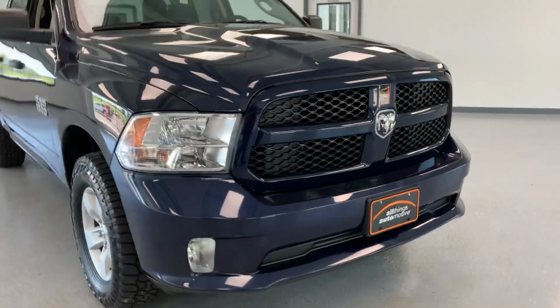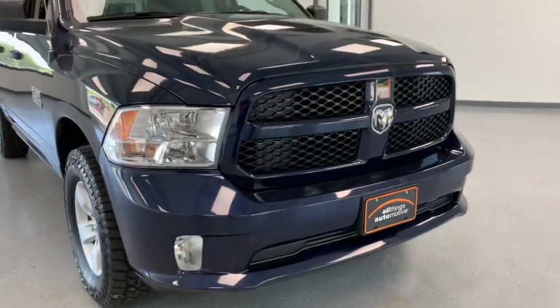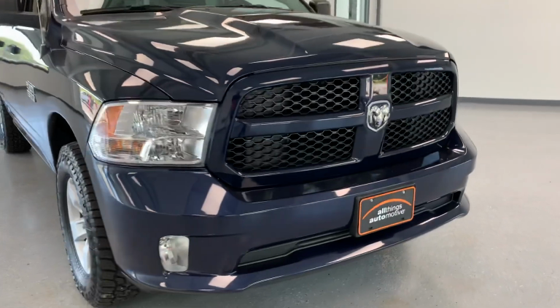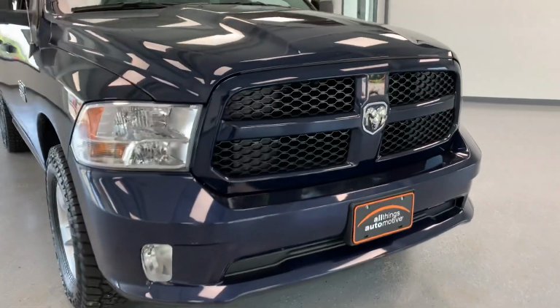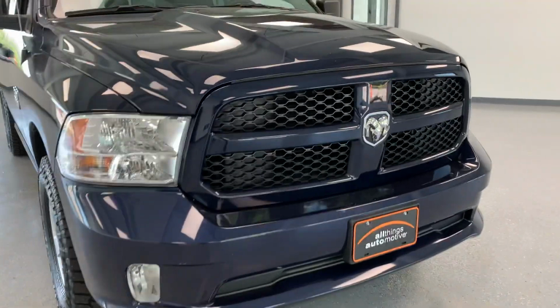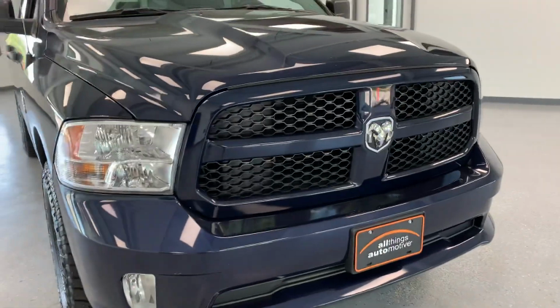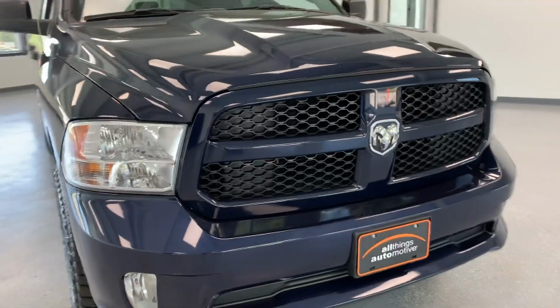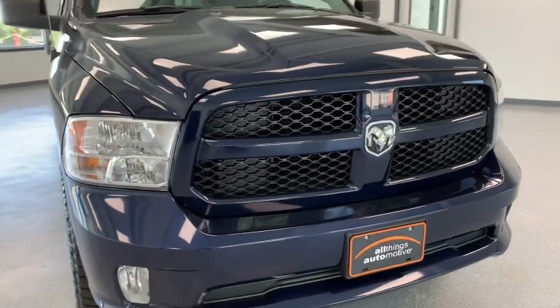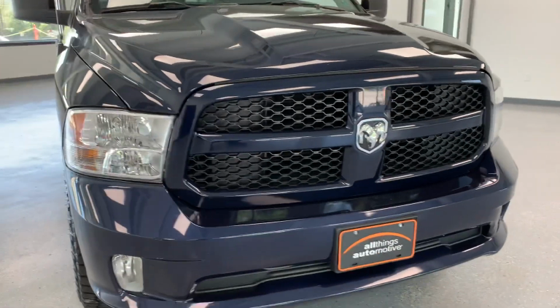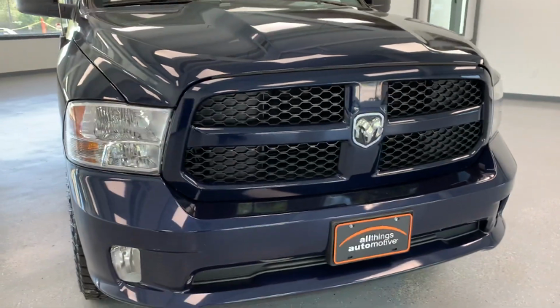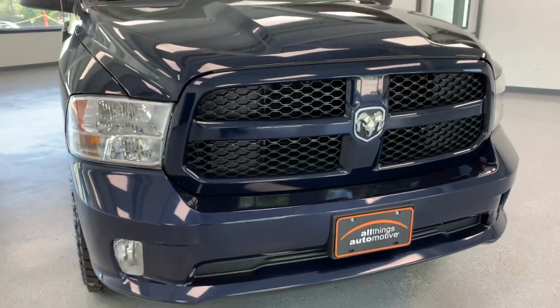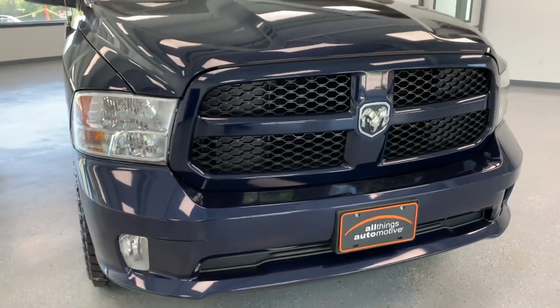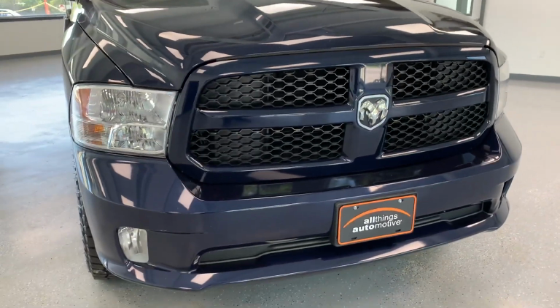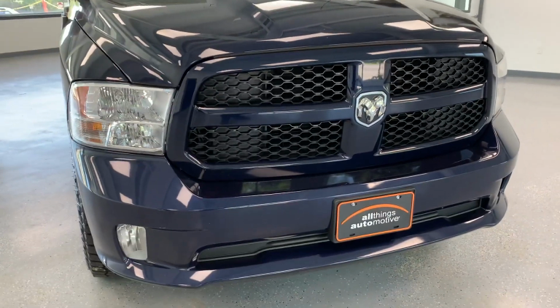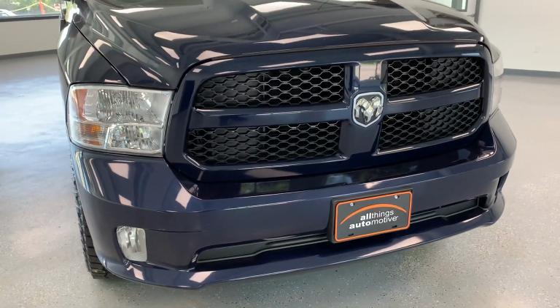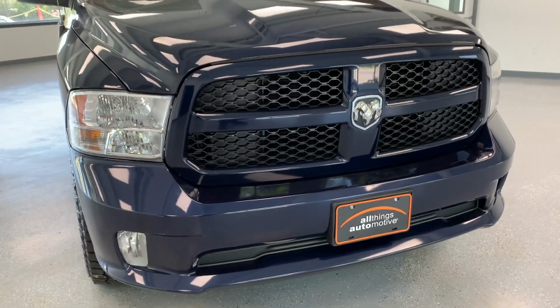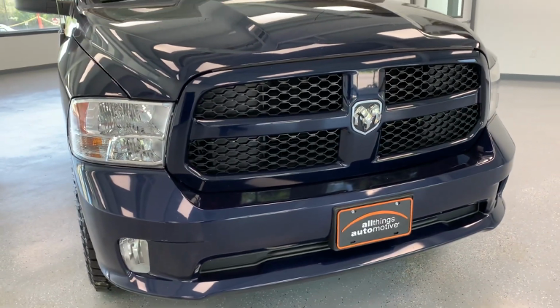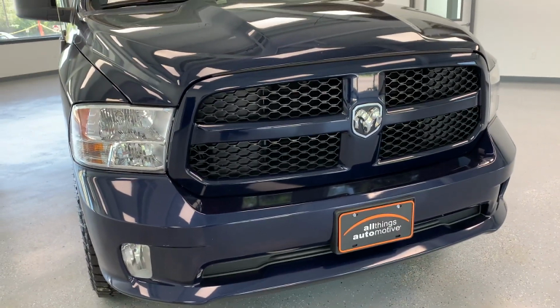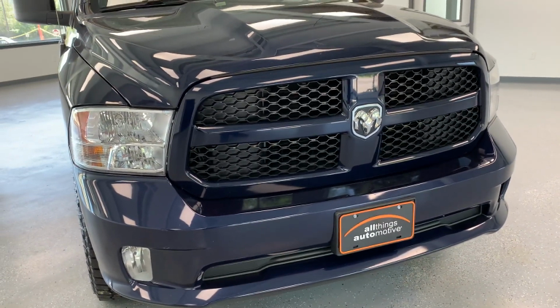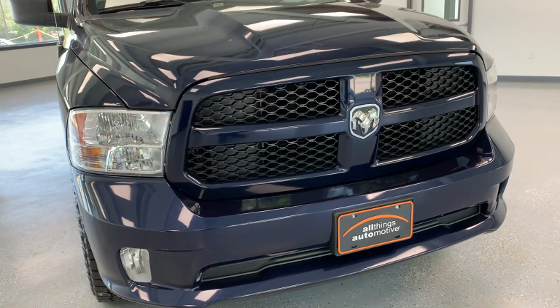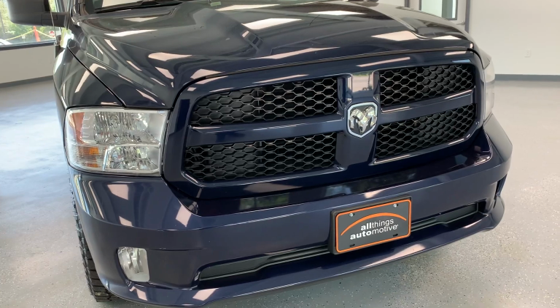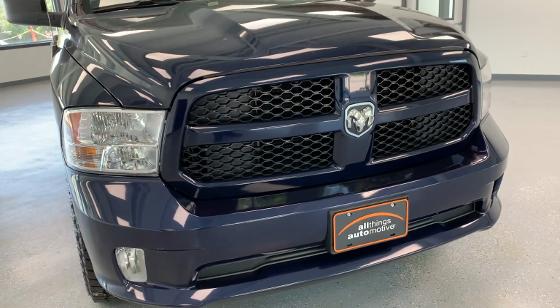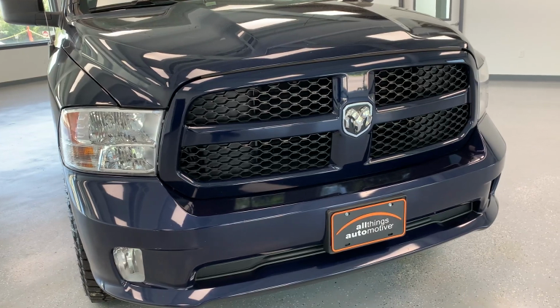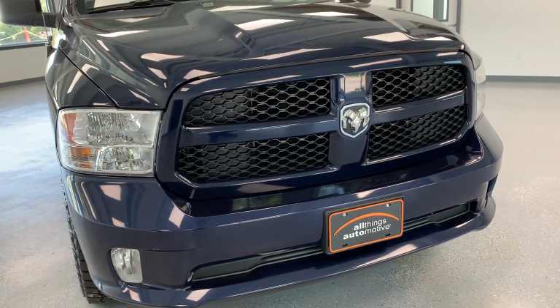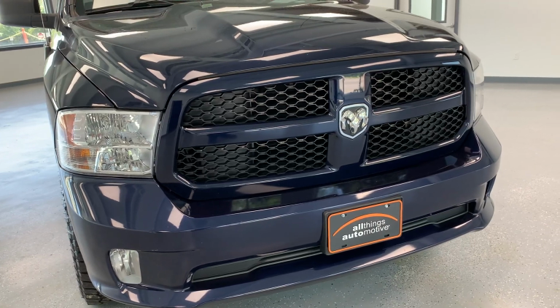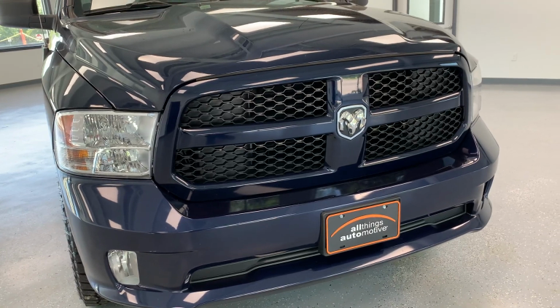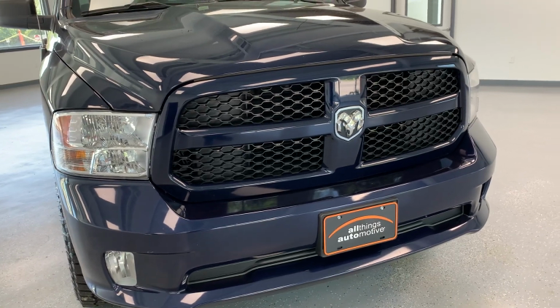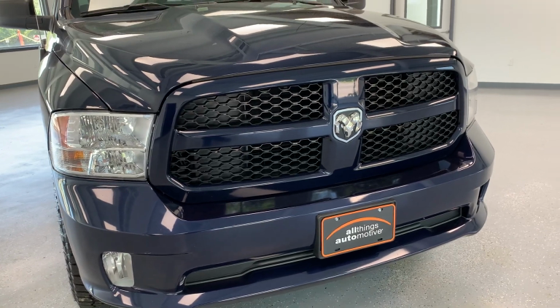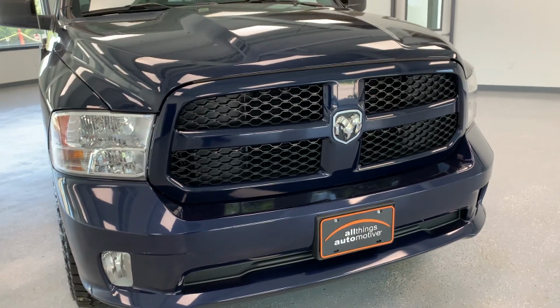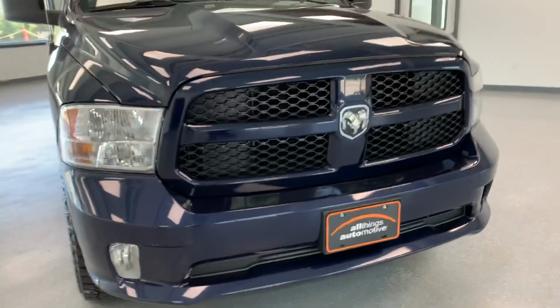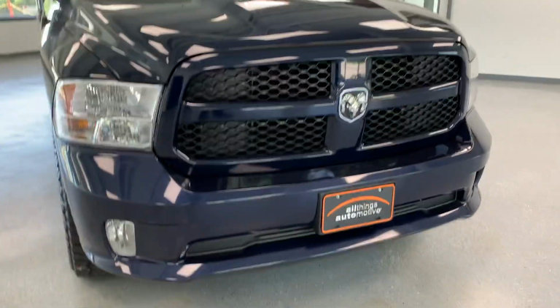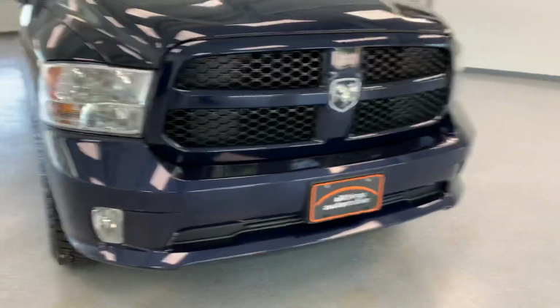Starting off in the front, with the Express trim level you do get the full body-colored grille and lower bumper, as well as the fog lights inlaid into that.